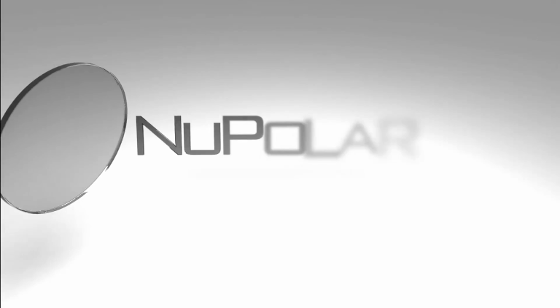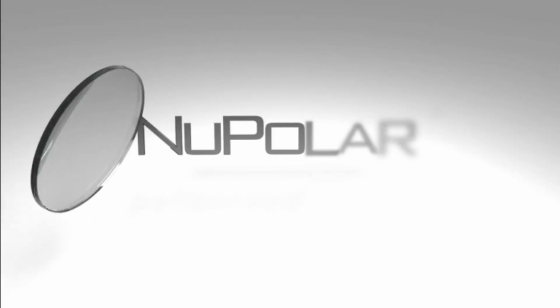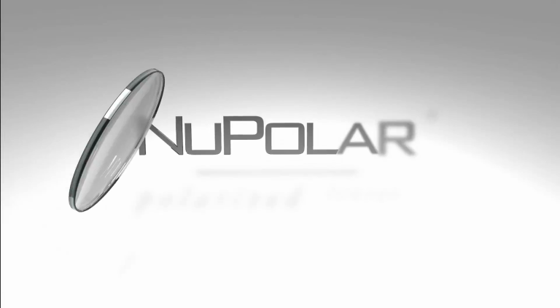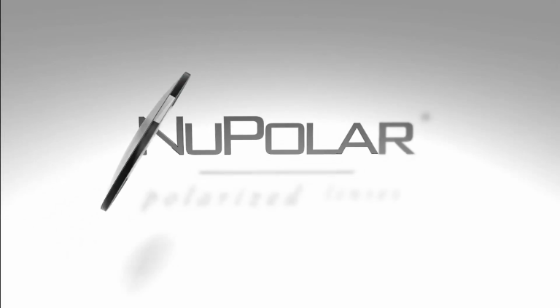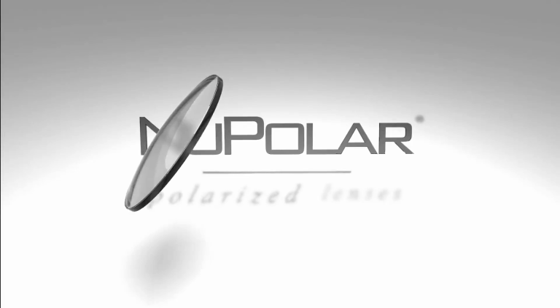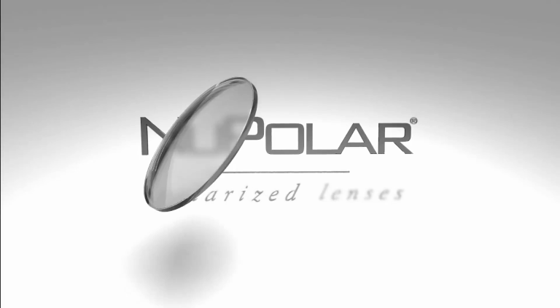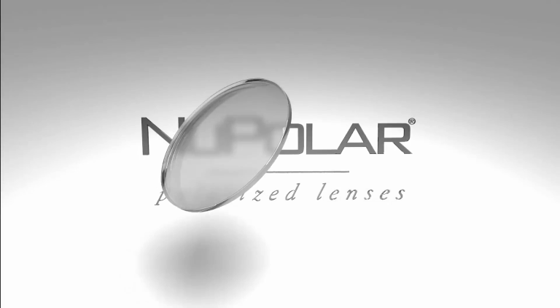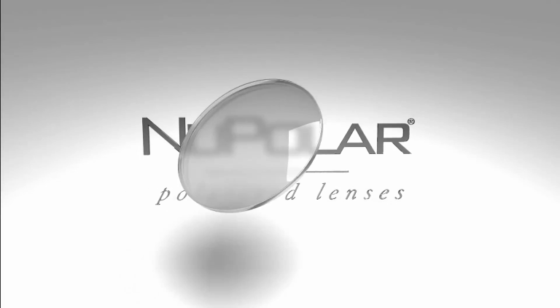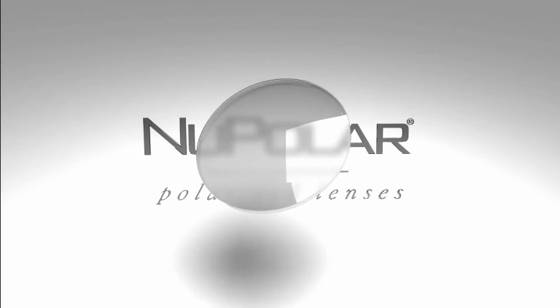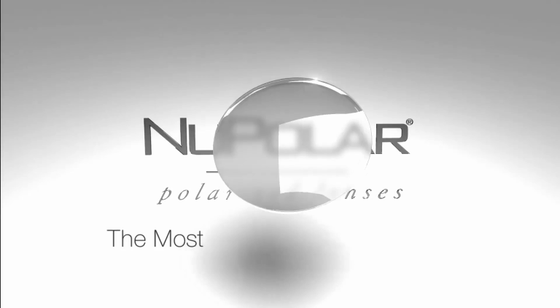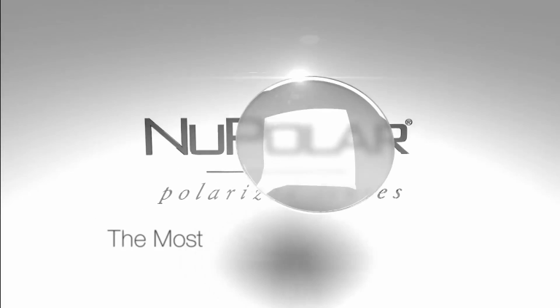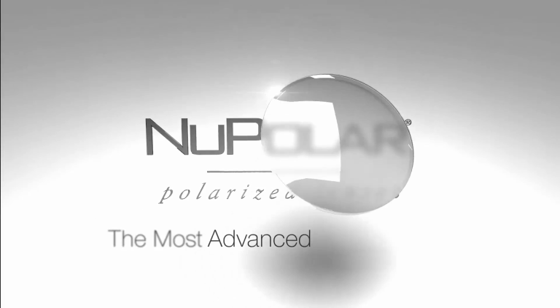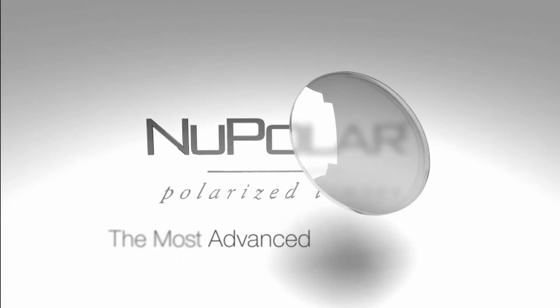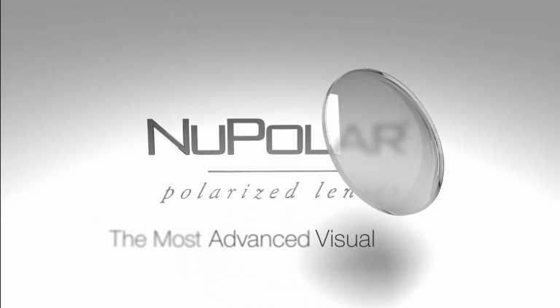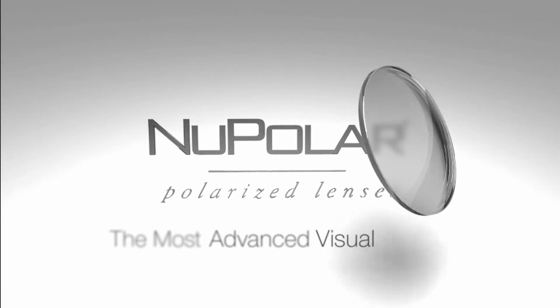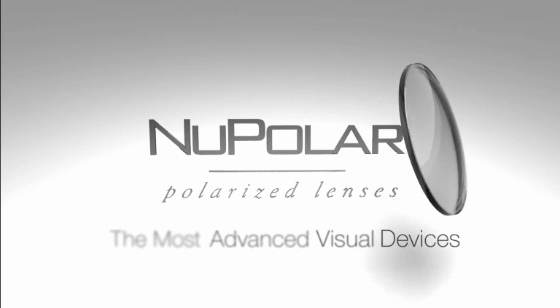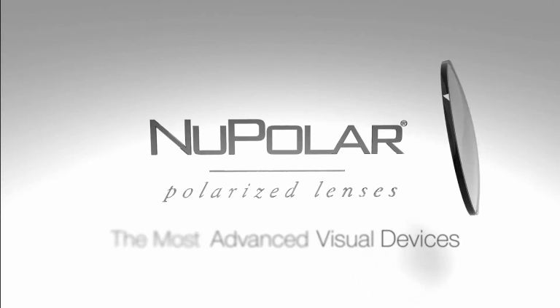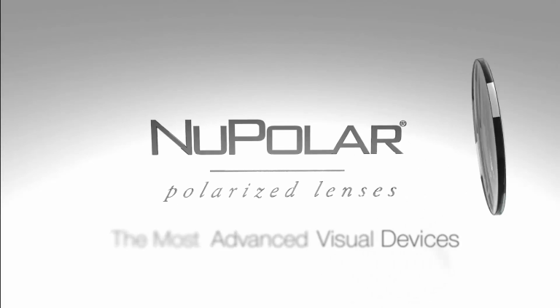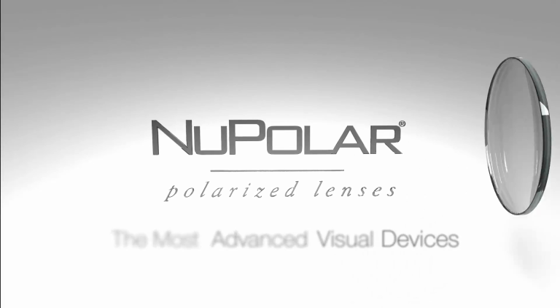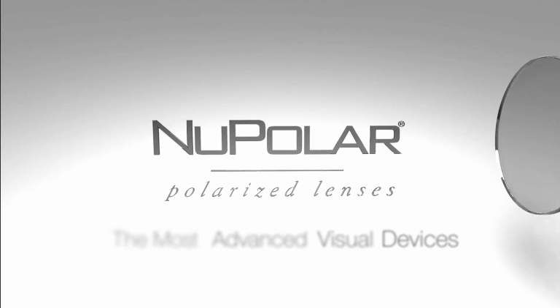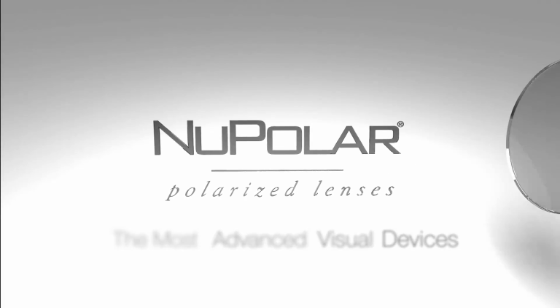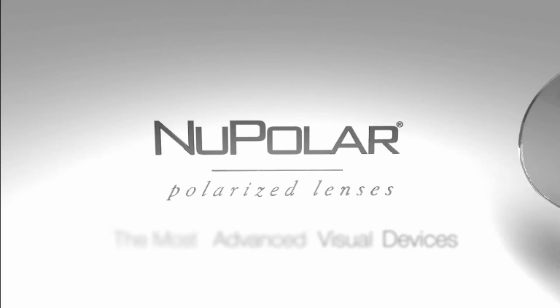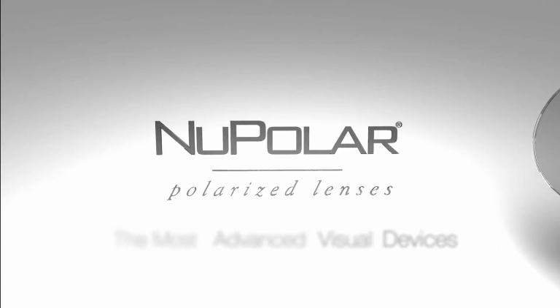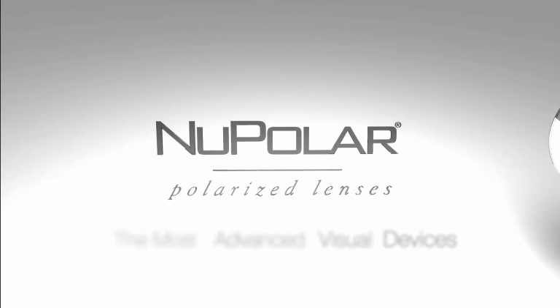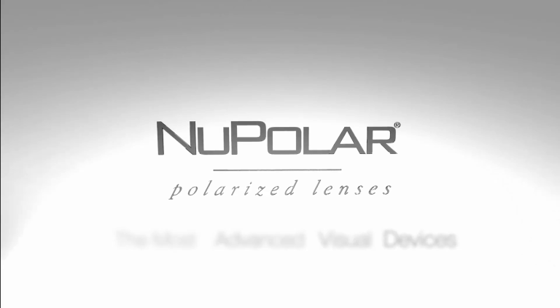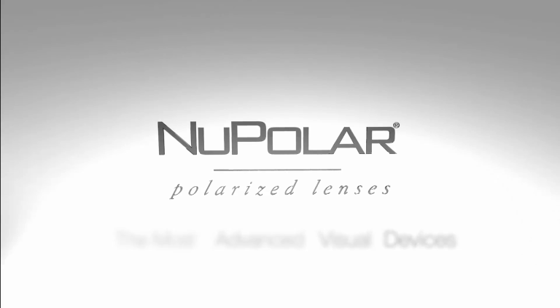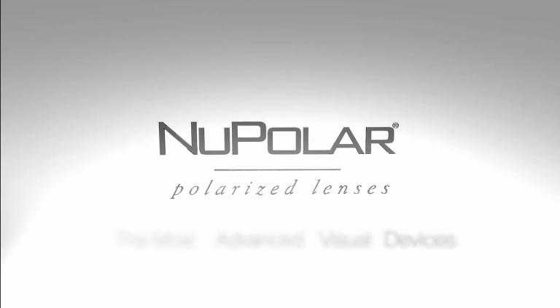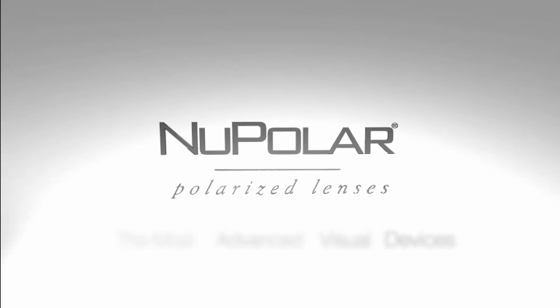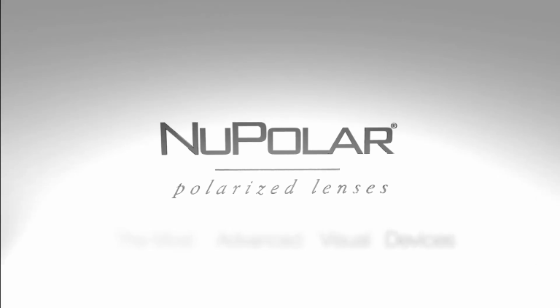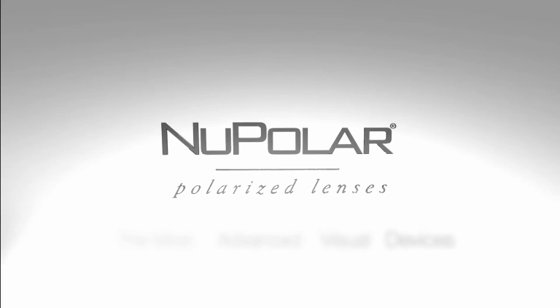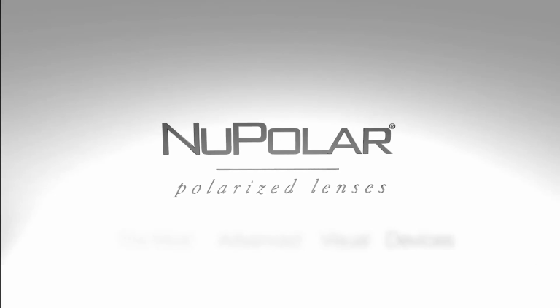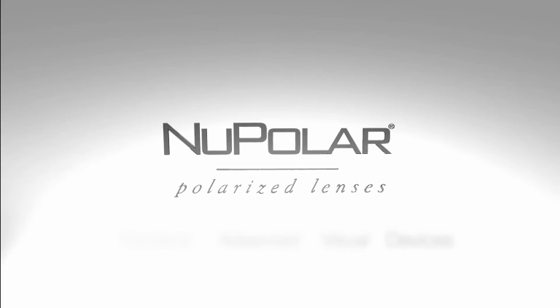NuPolar ophthalmic polarized lenses are one of the most advanced visual devices in the optical industry.